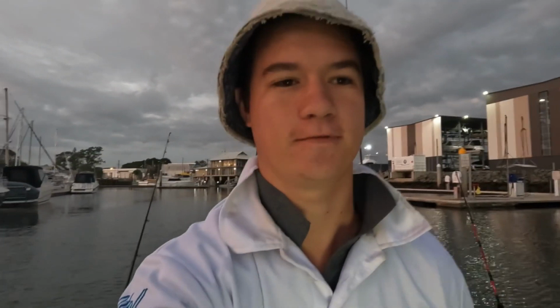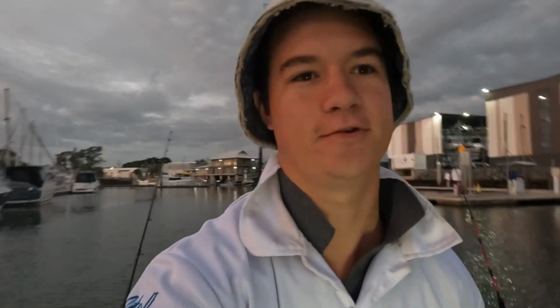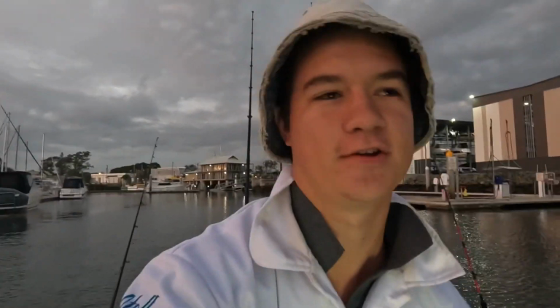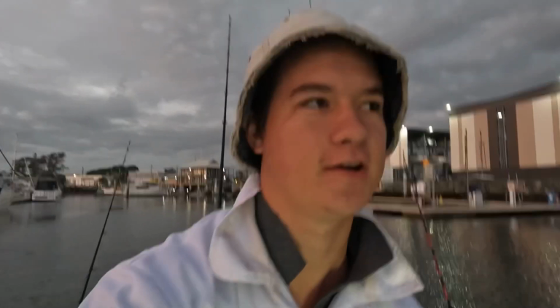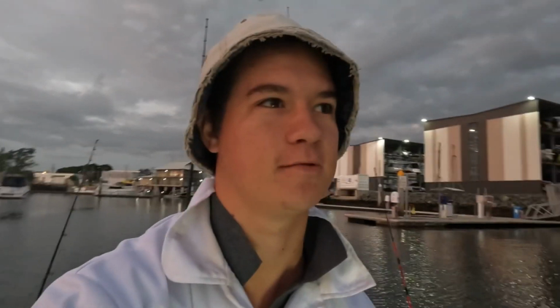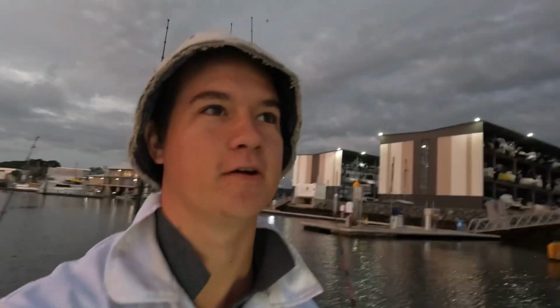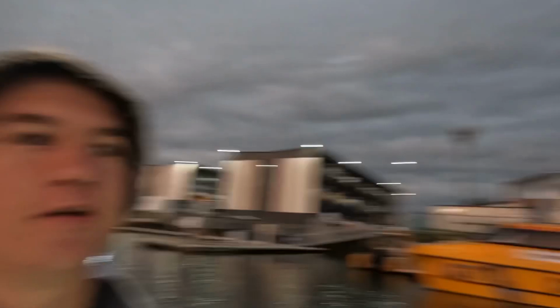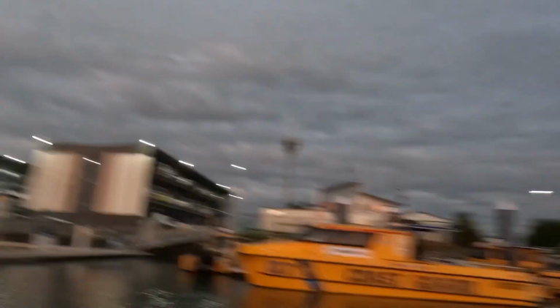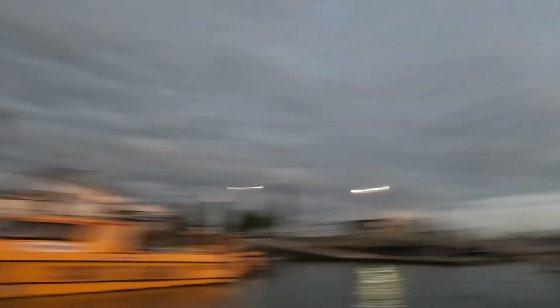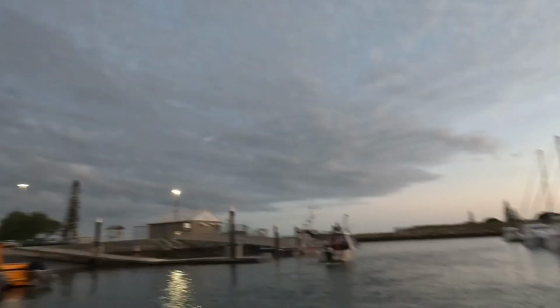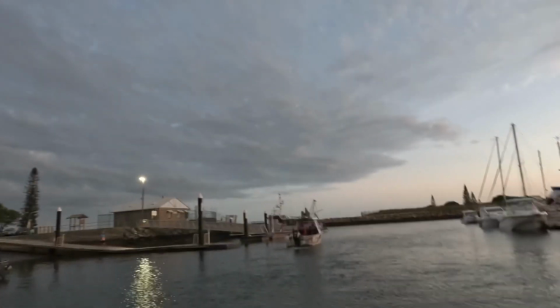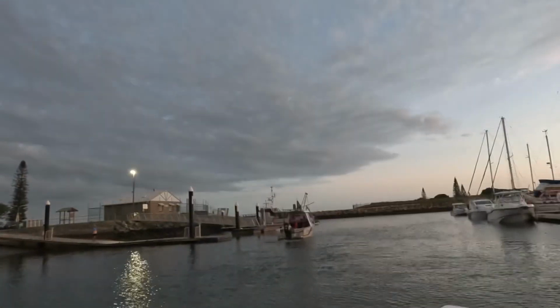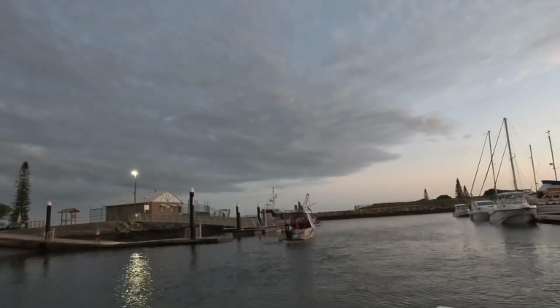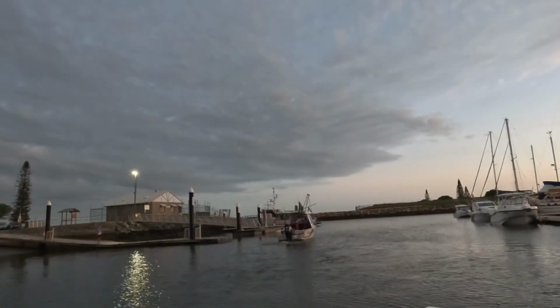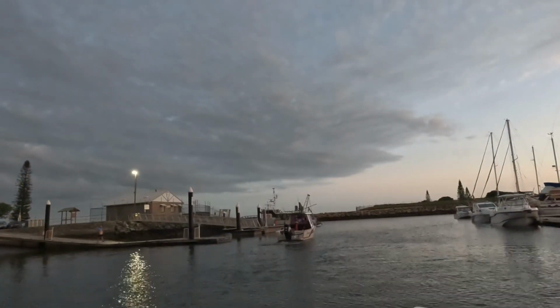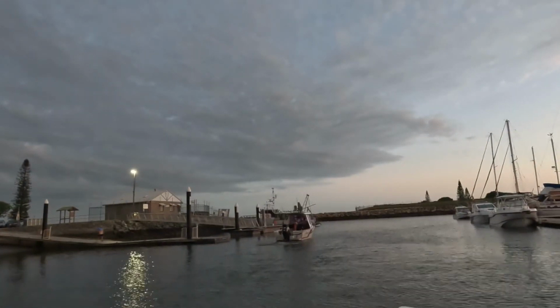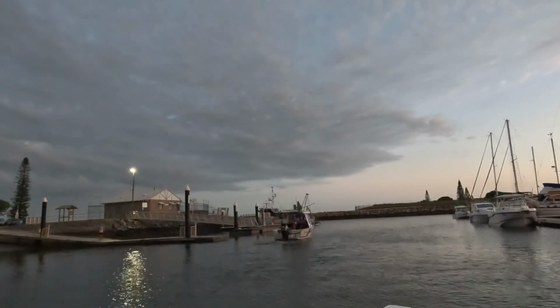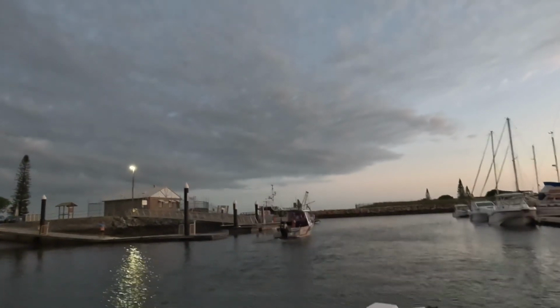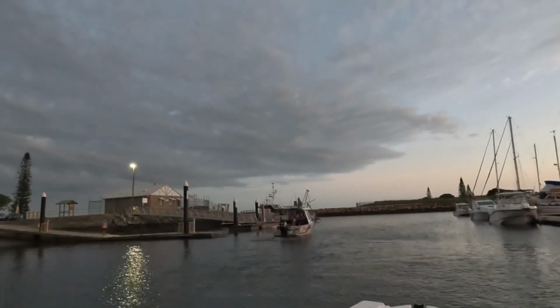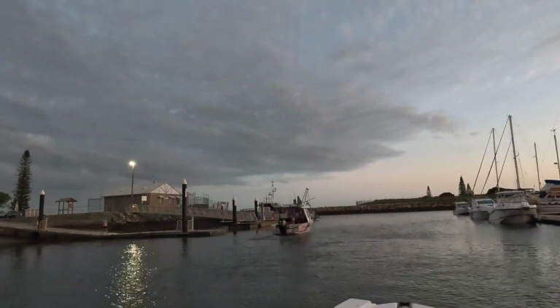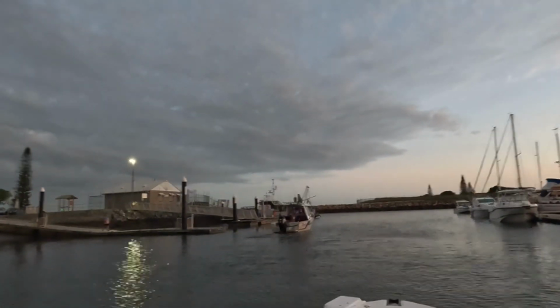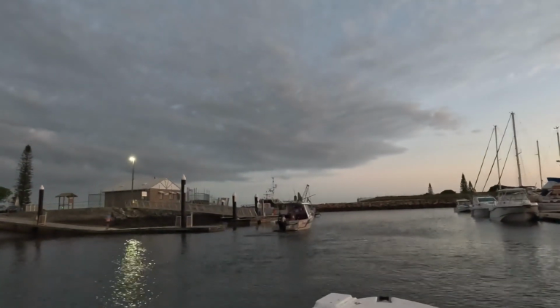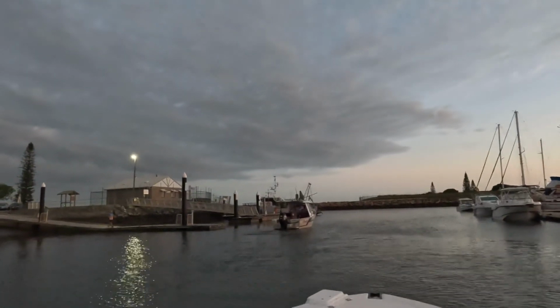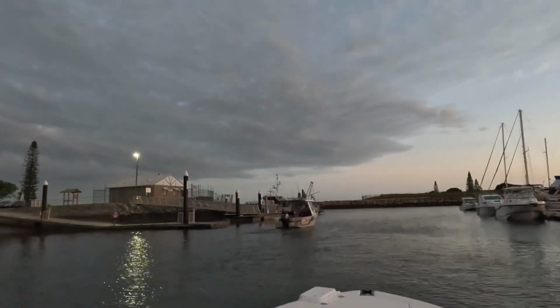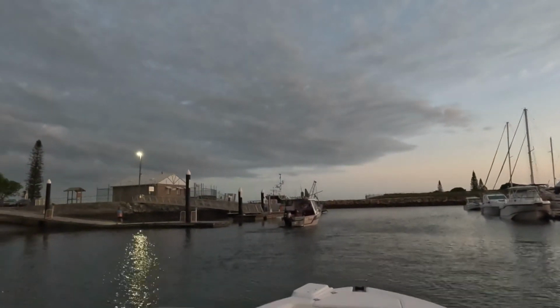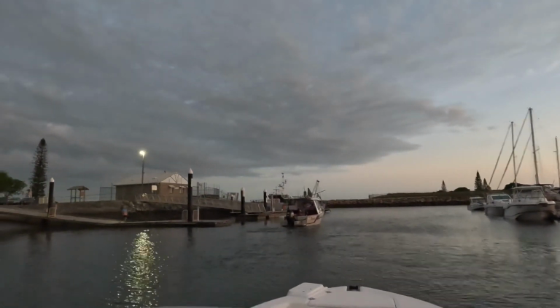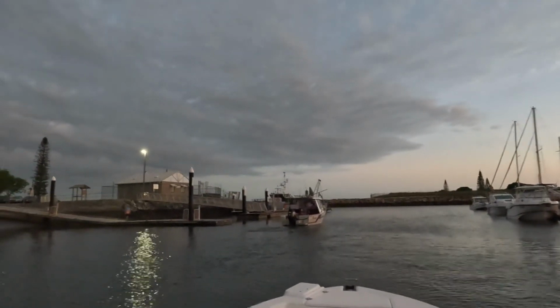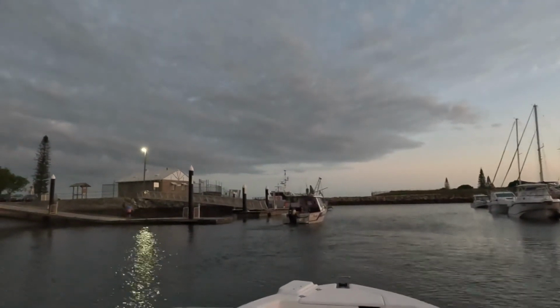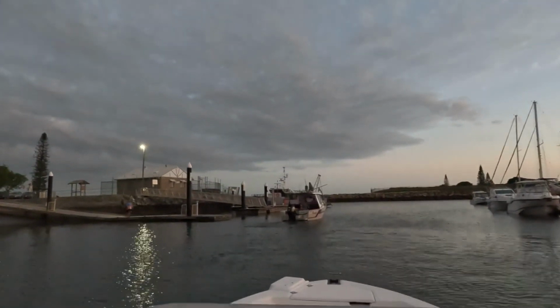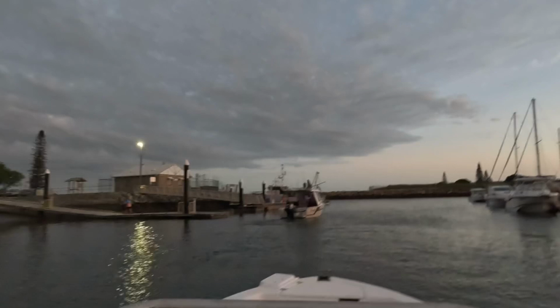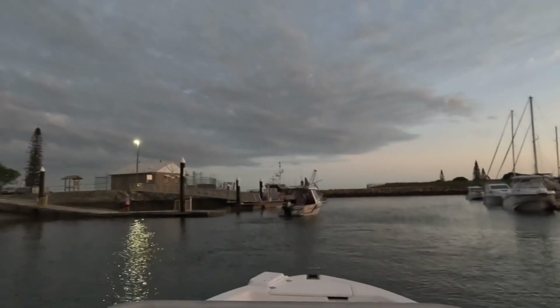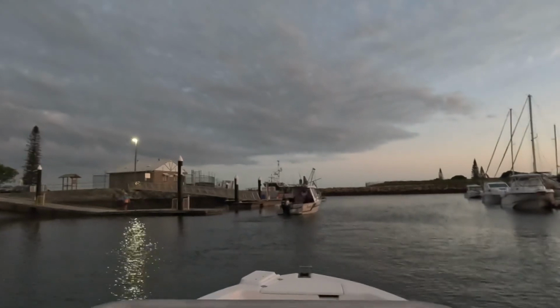Looking forward to today, it's going to be very nice. We've got beautiful weather, nice and calm, there's no wind, so hopefully we'll catch some fish.